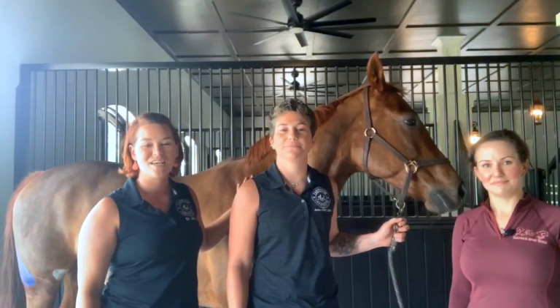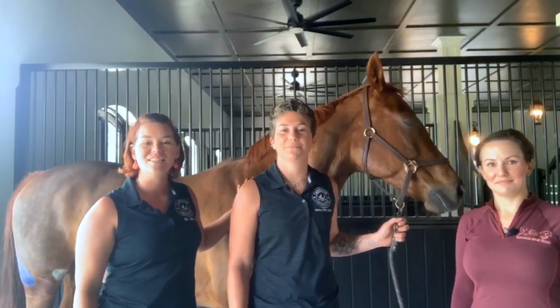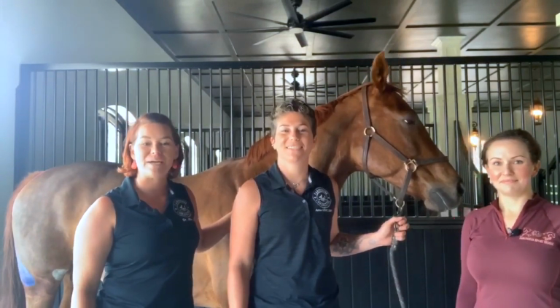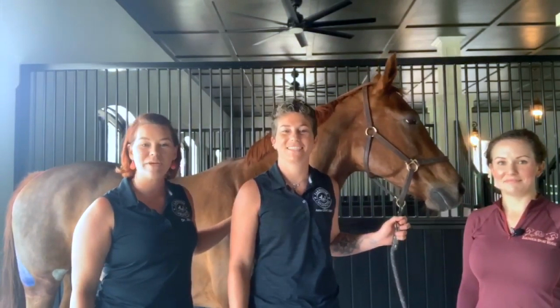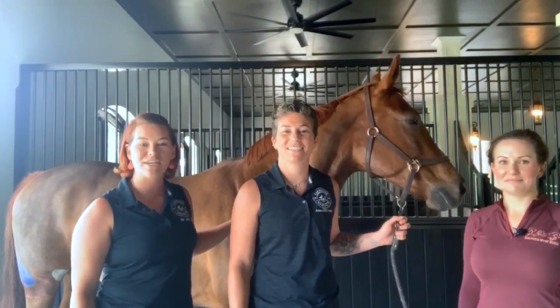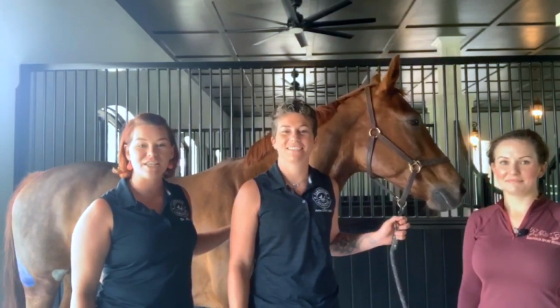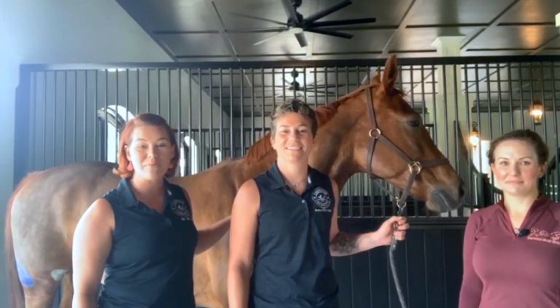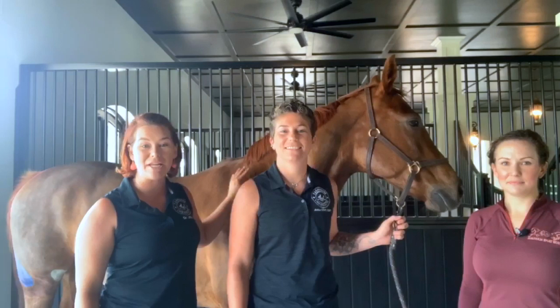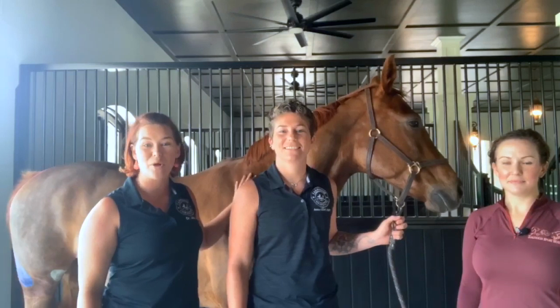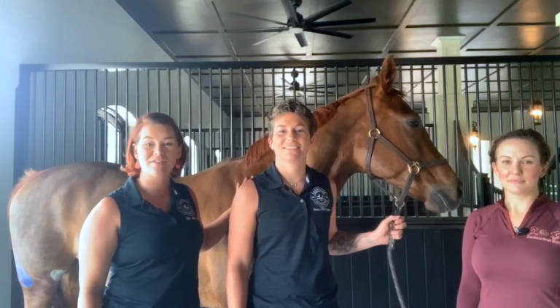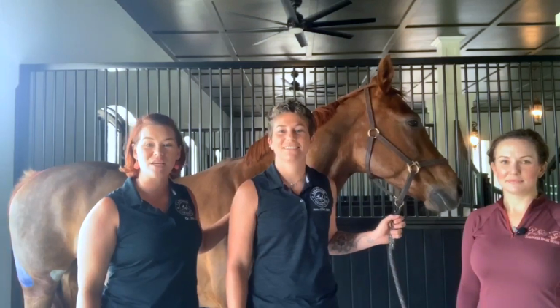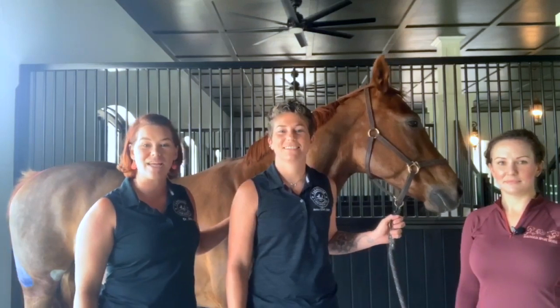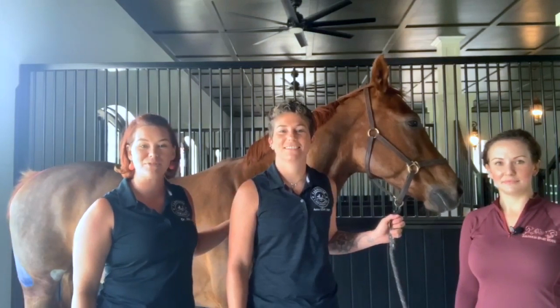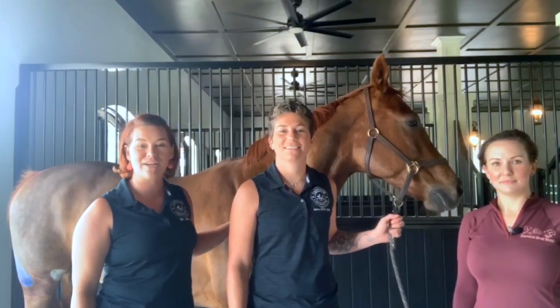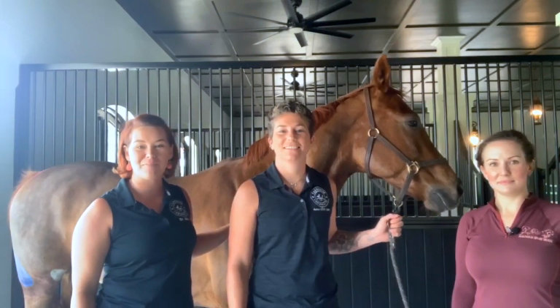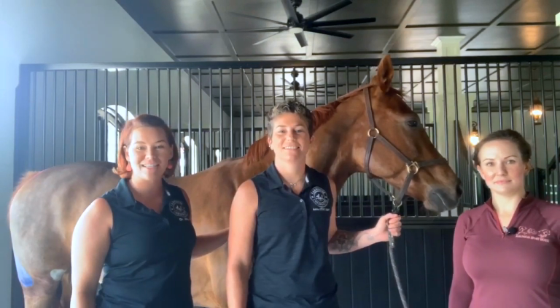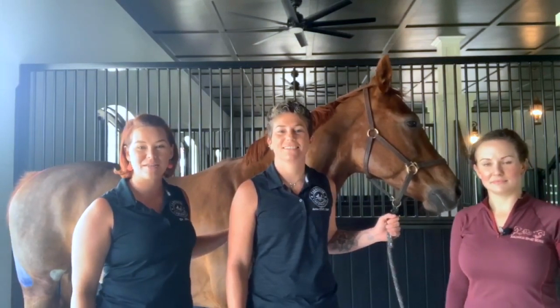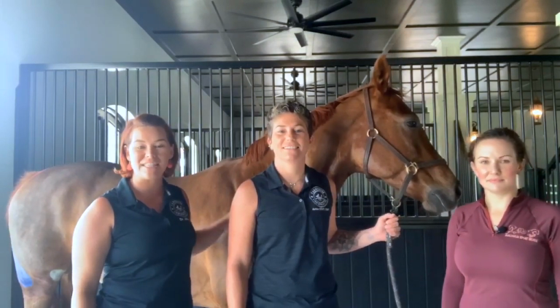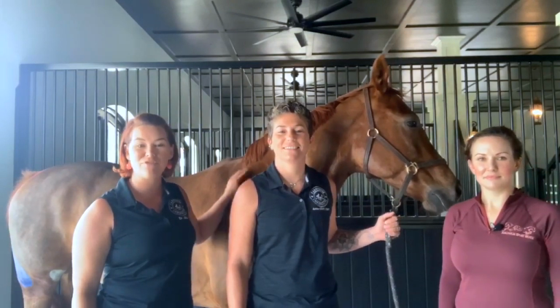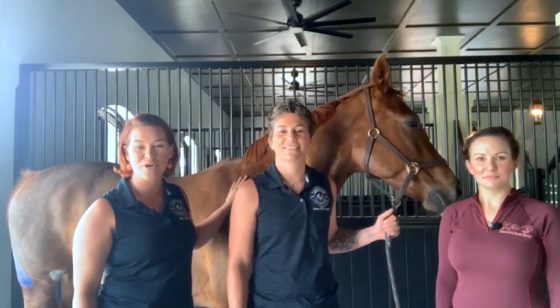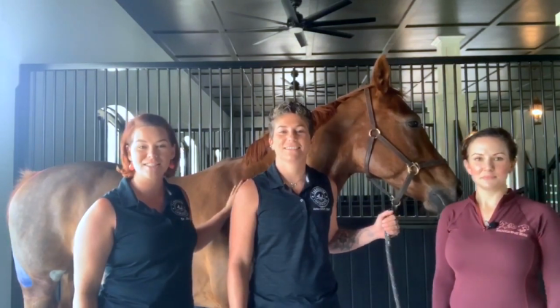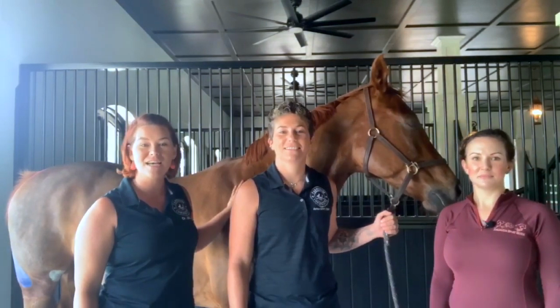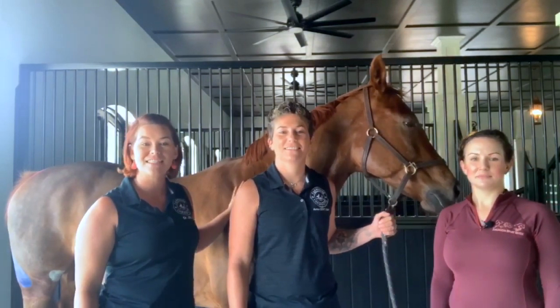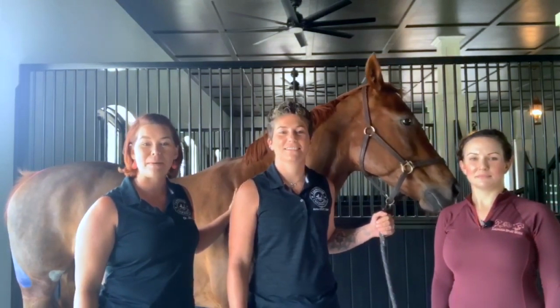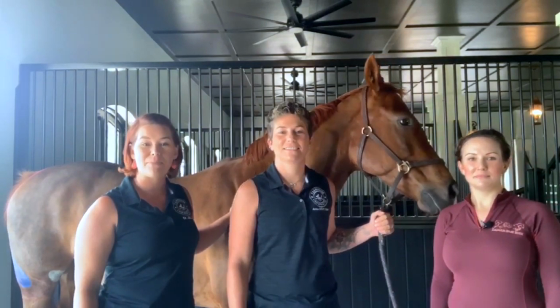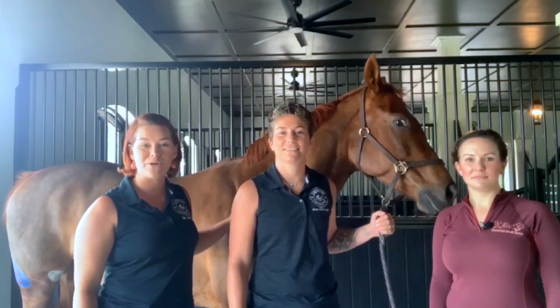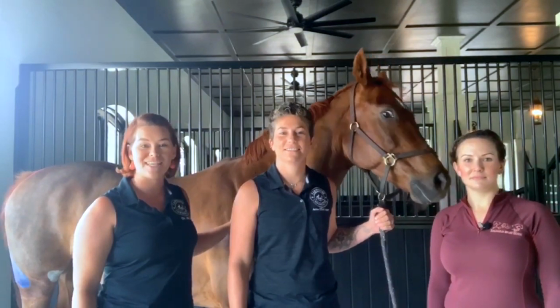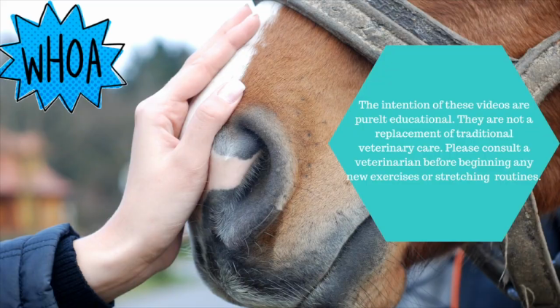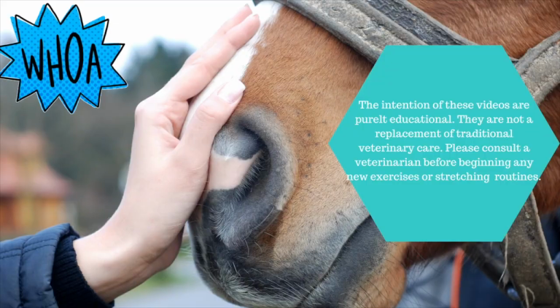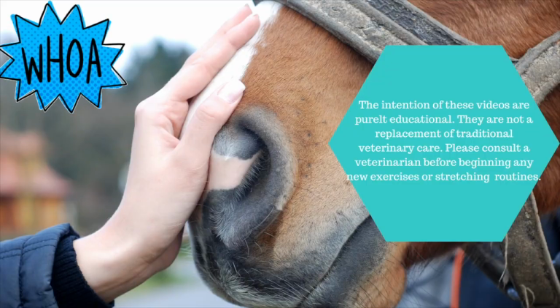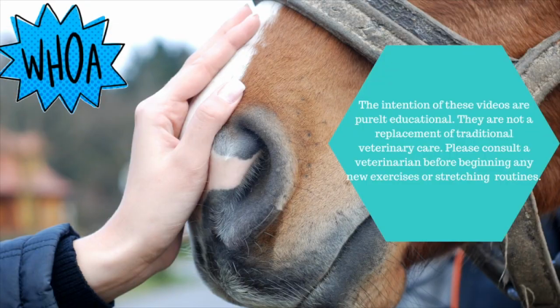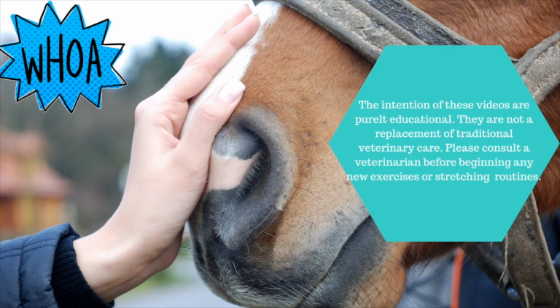Today we'll be addressing three main components of the equine hamstring complex: biceps femoris, semi-membranosus, and semi-tendinosus.